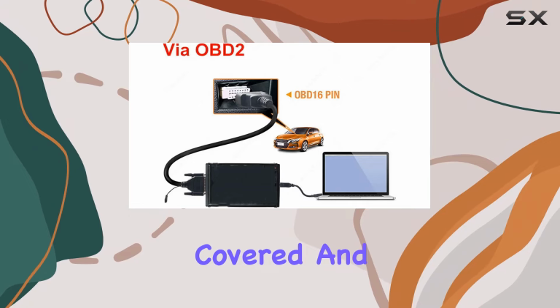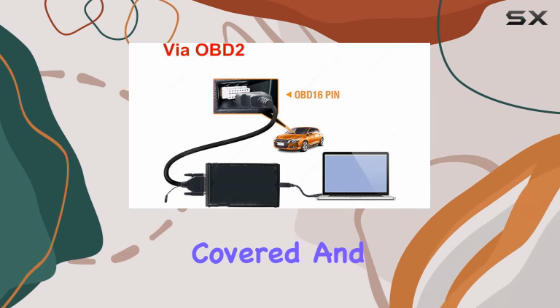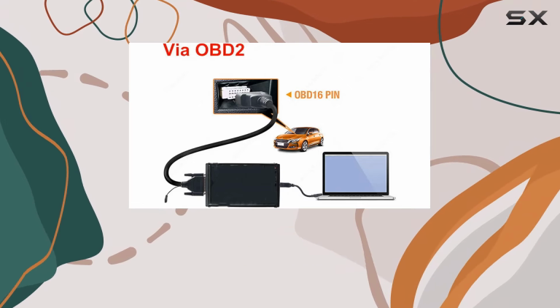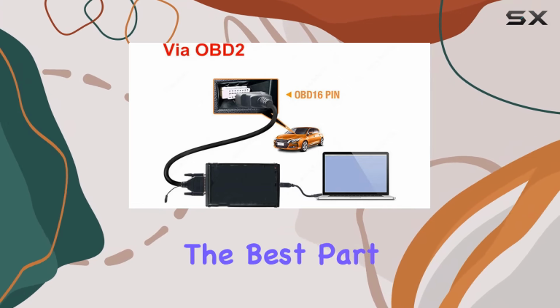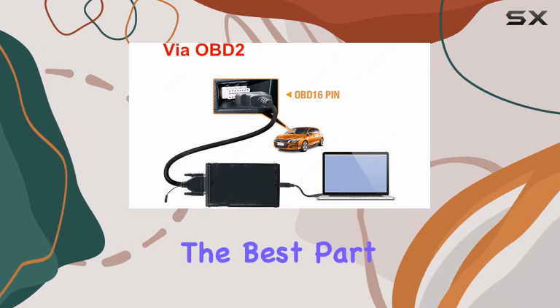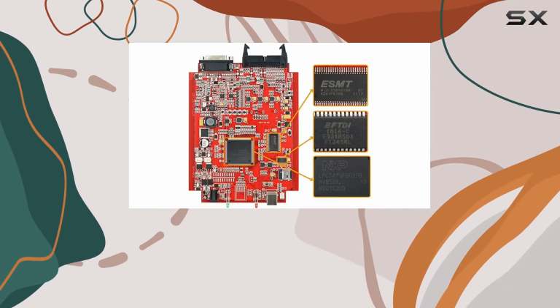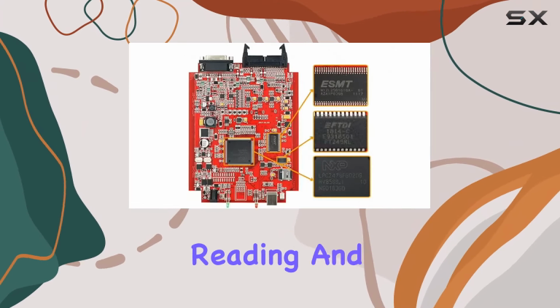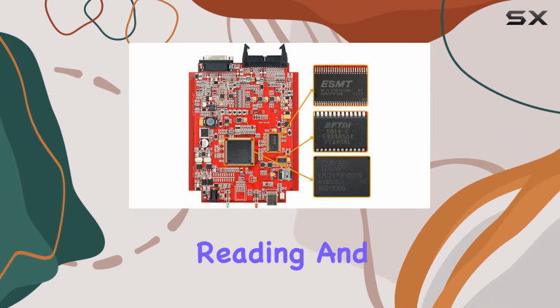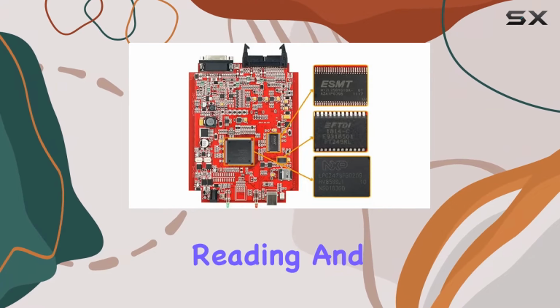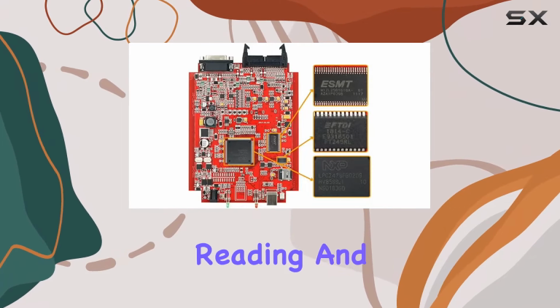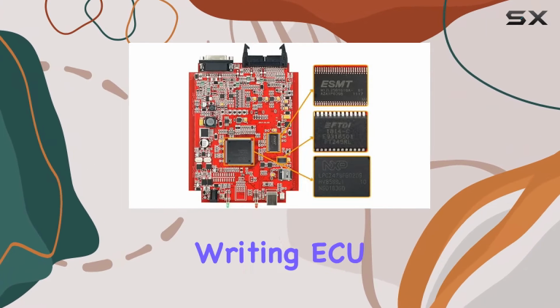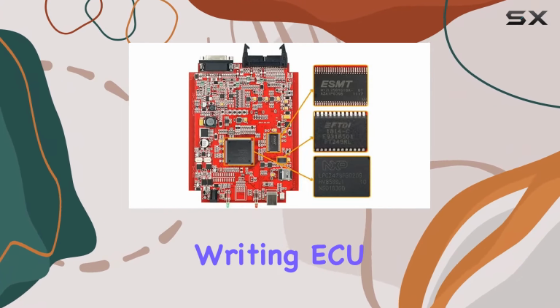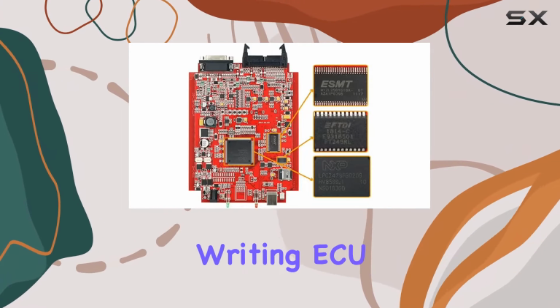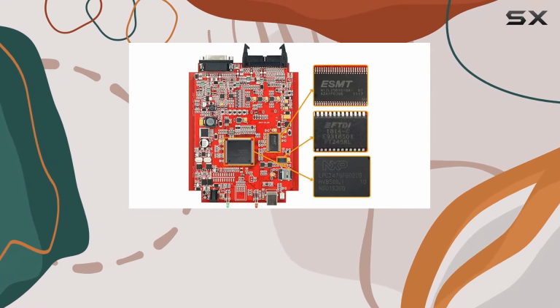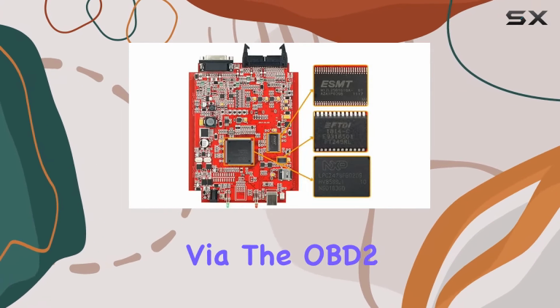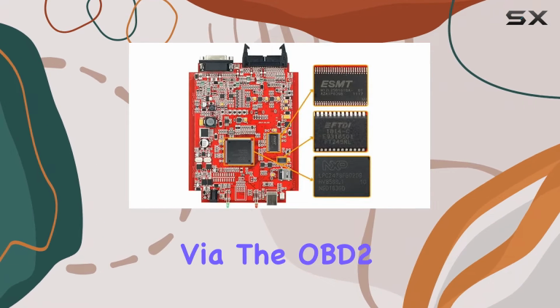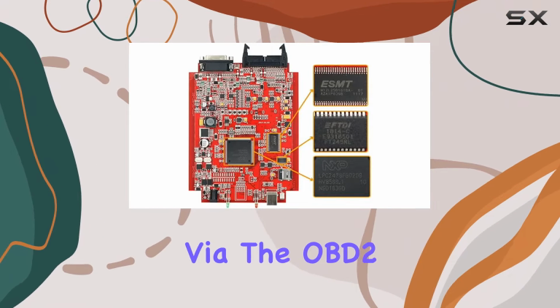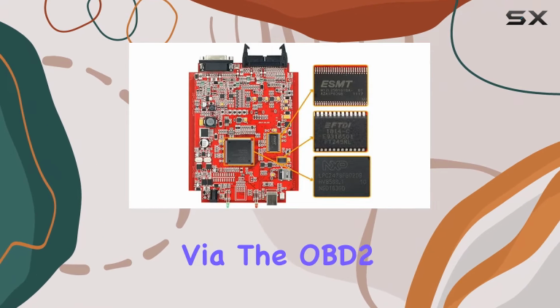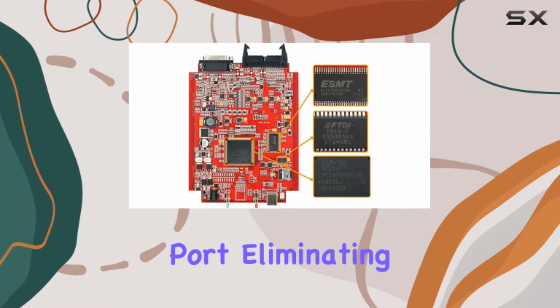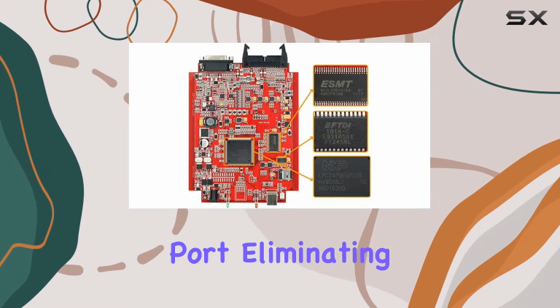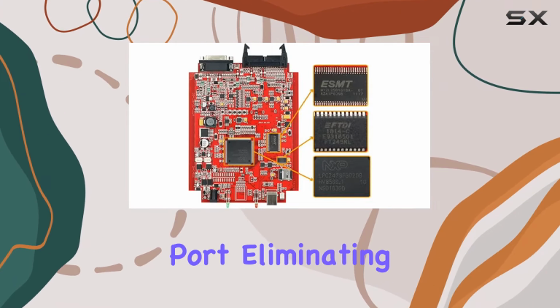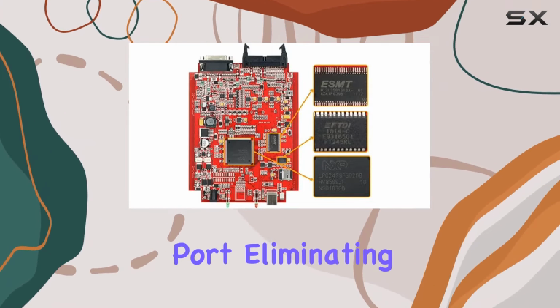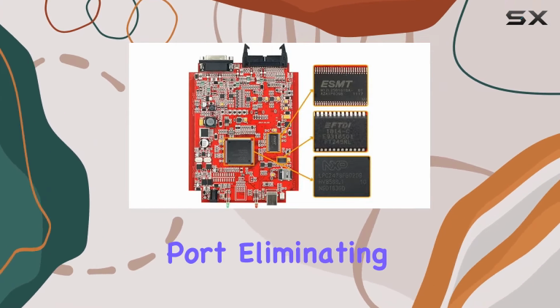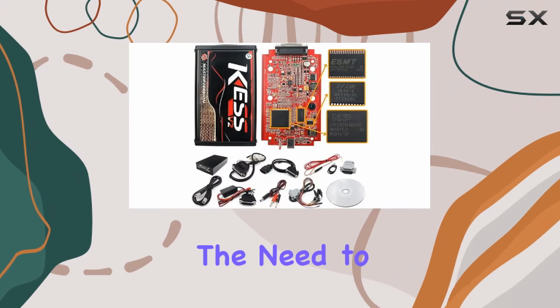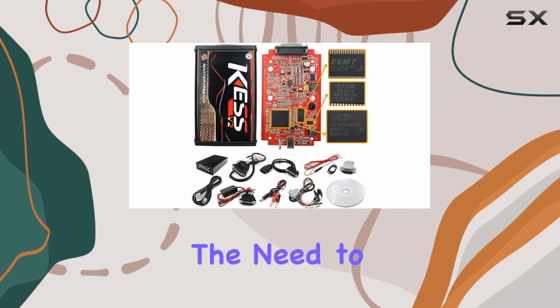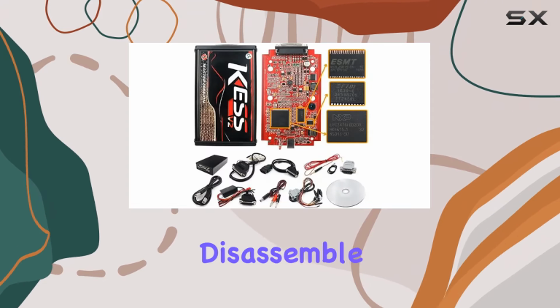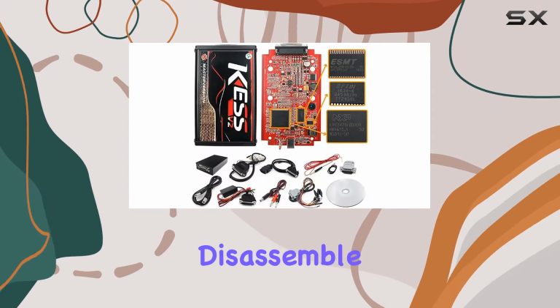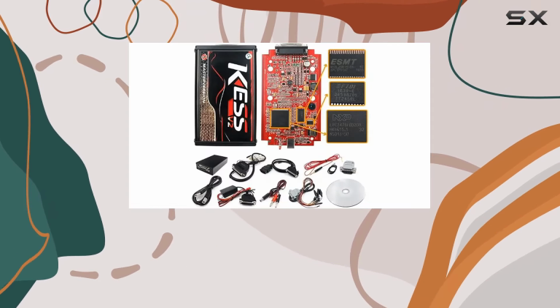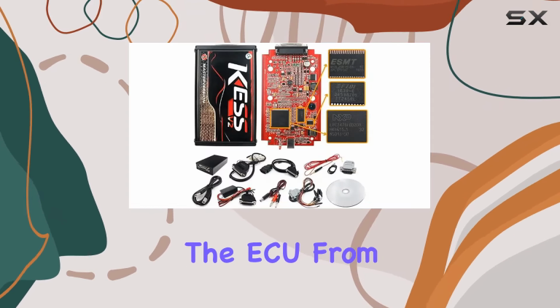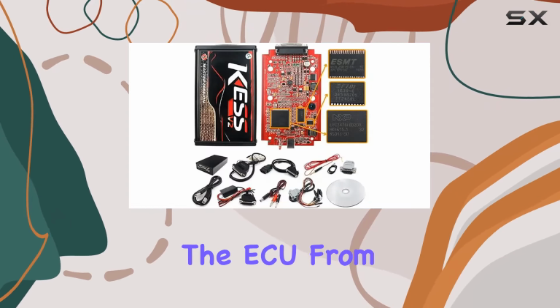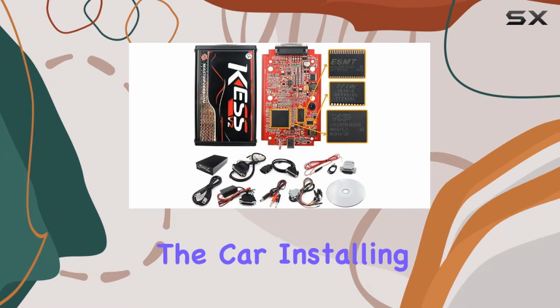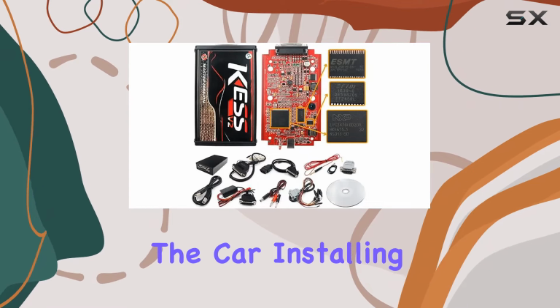And the best part? Reading and writing ECU via the OBD2 port, eliminating the need to disassemble the ECU from the car.